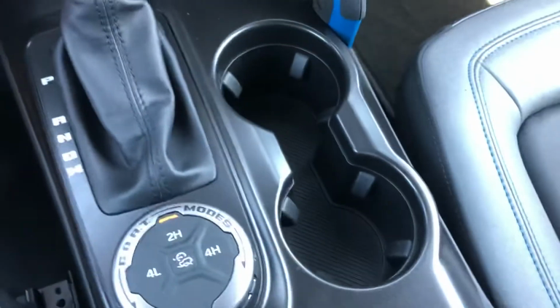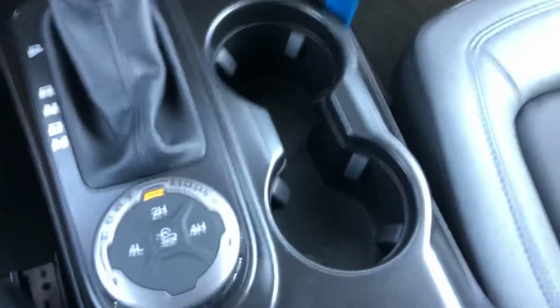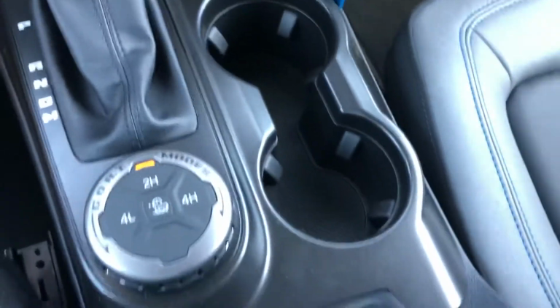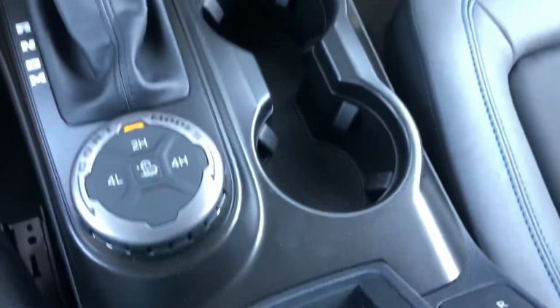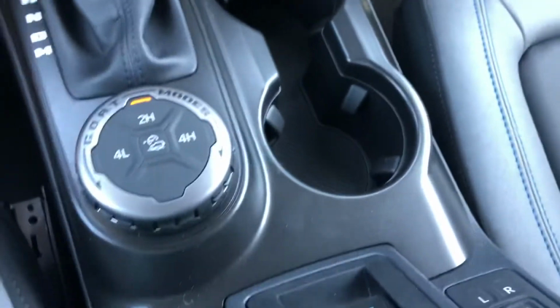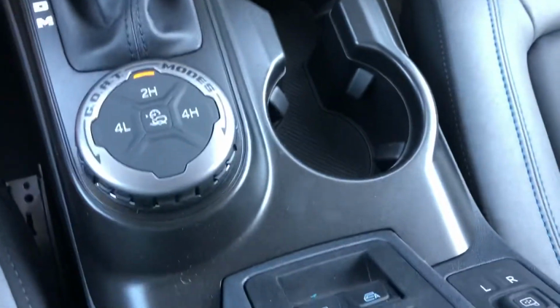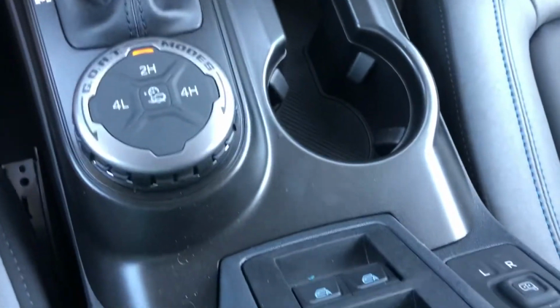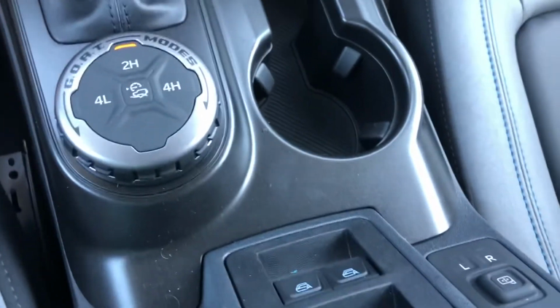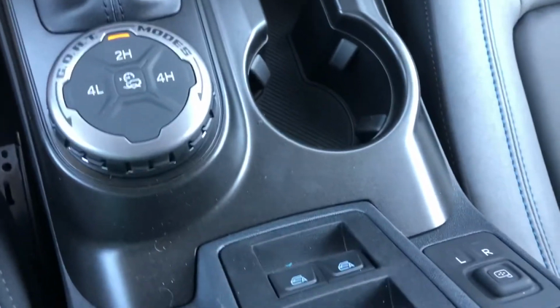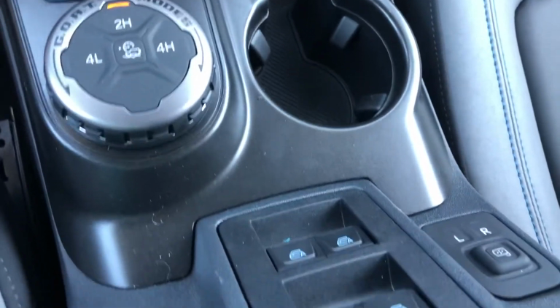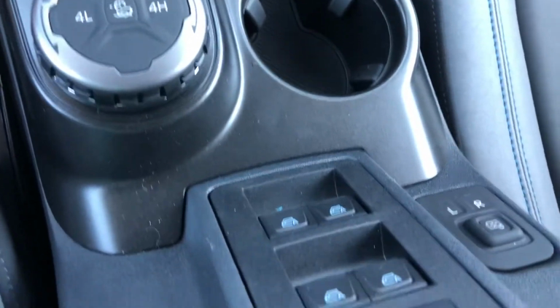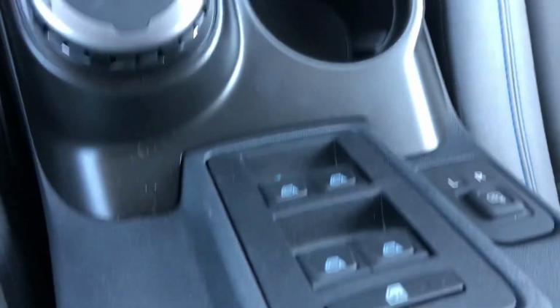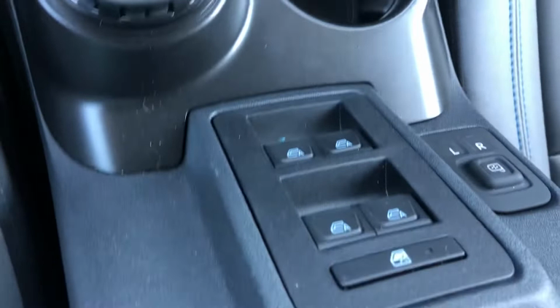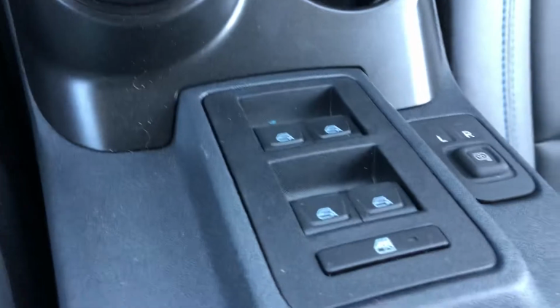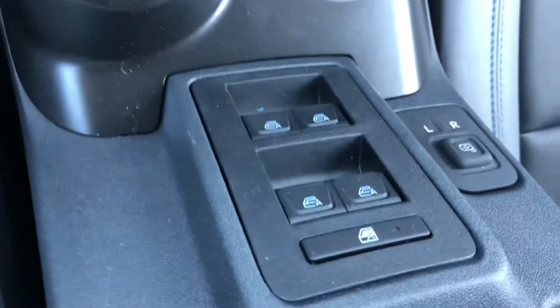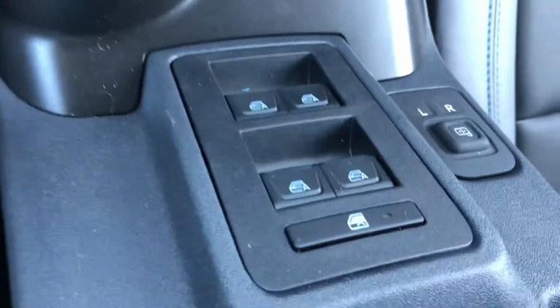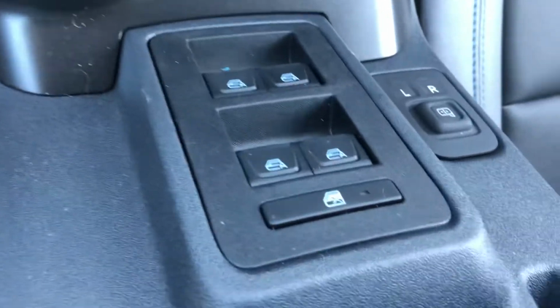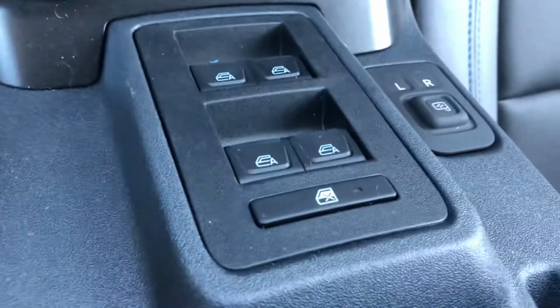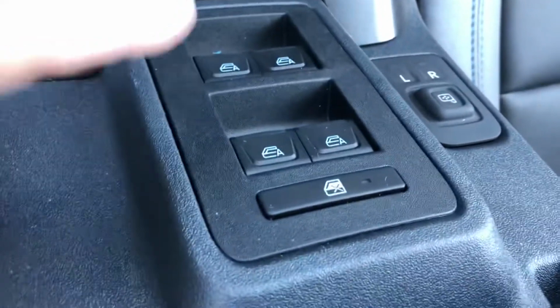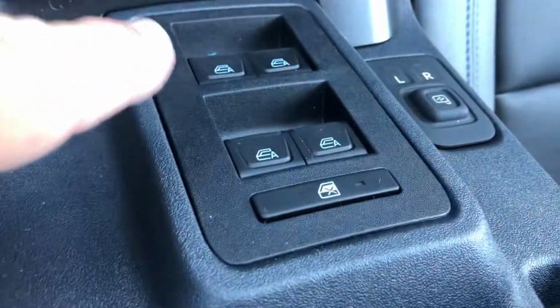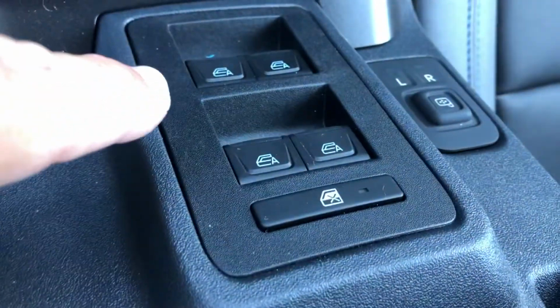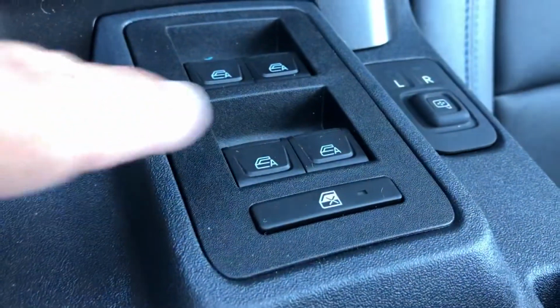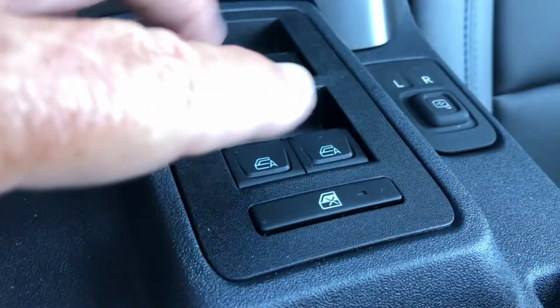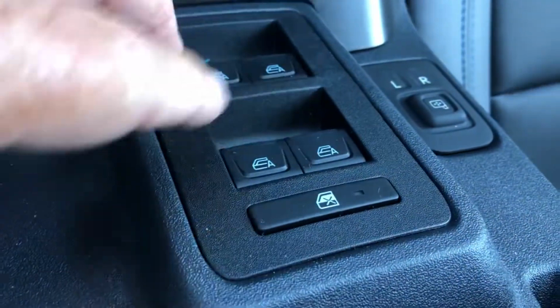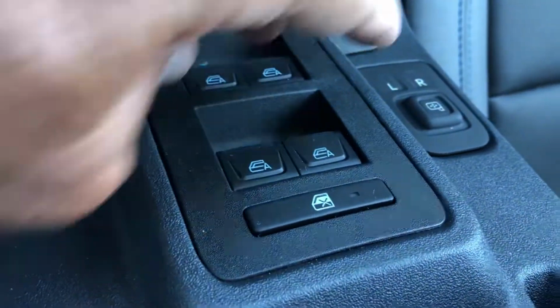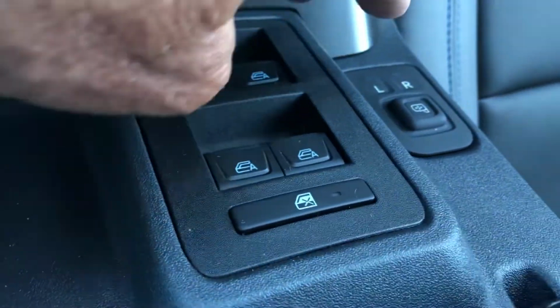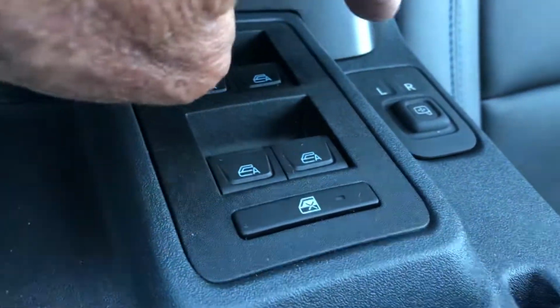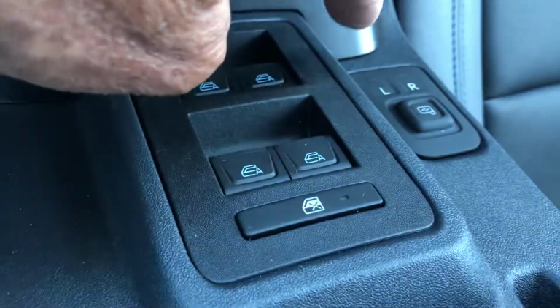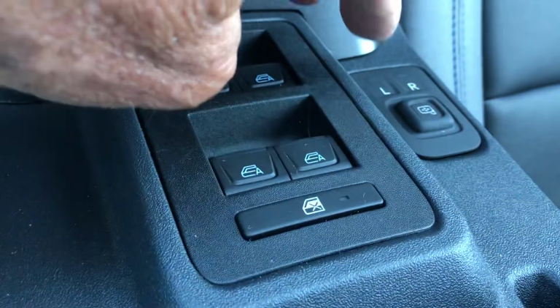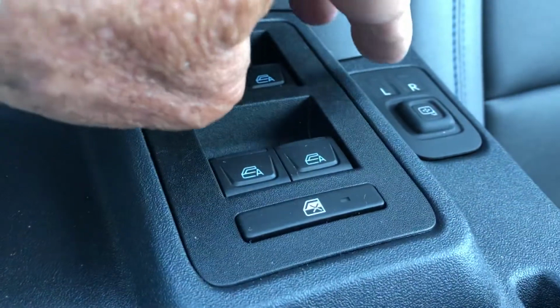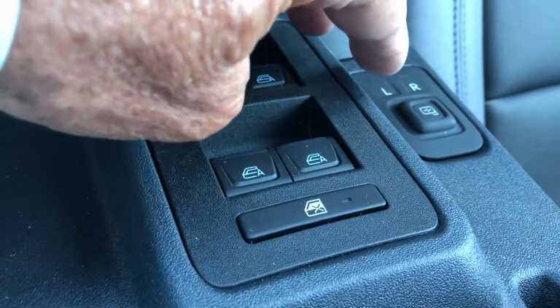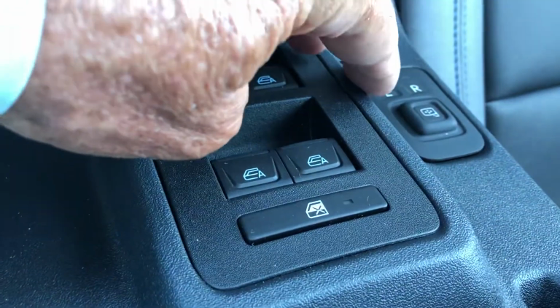Excuse me about that. Sorry about the hand. Here are your window buttons and outside mirror control.